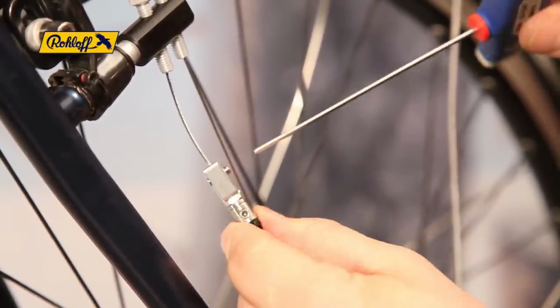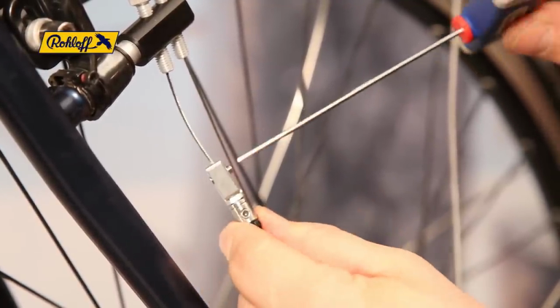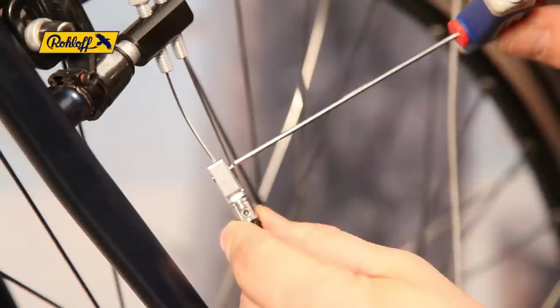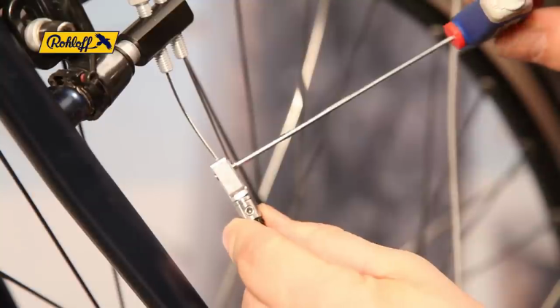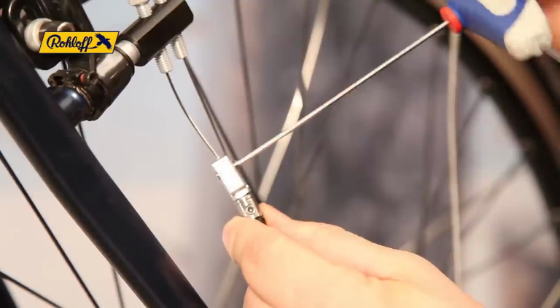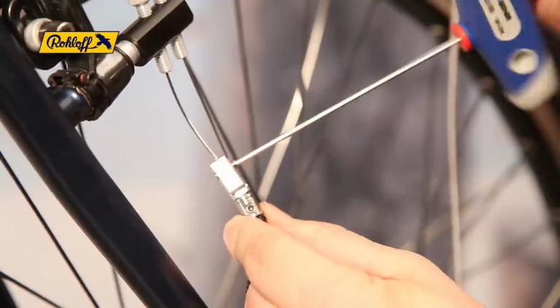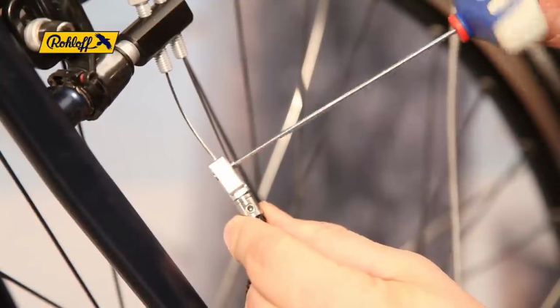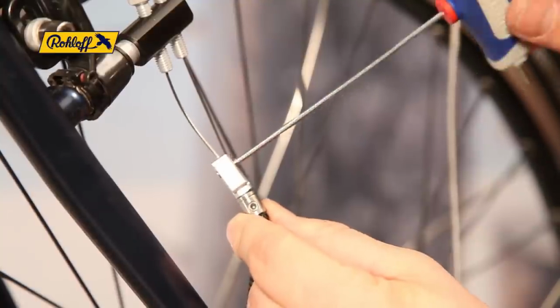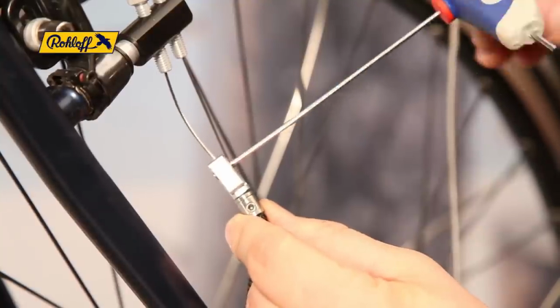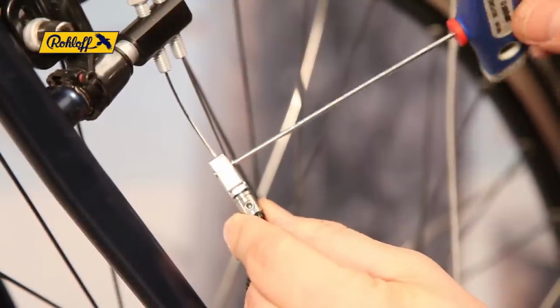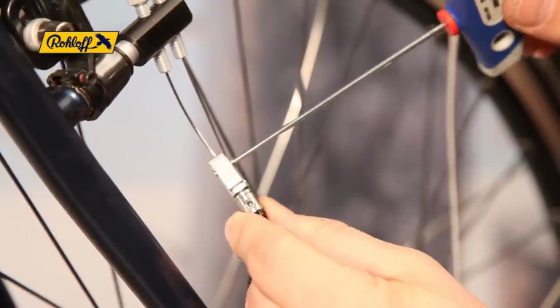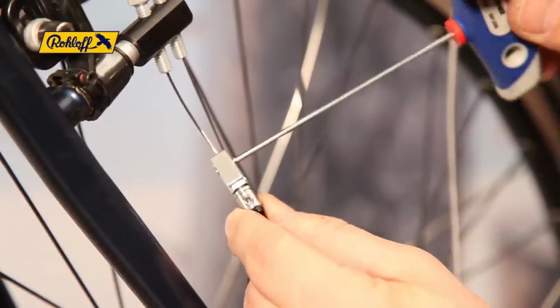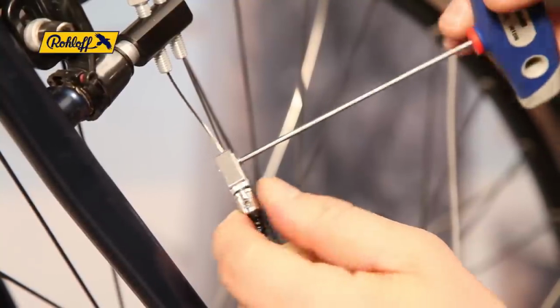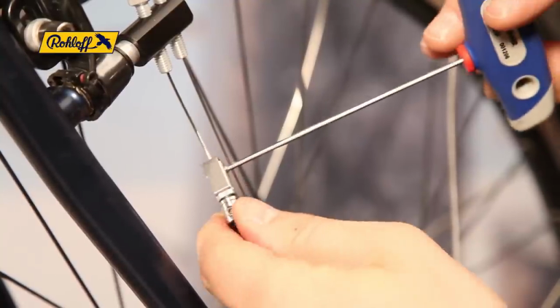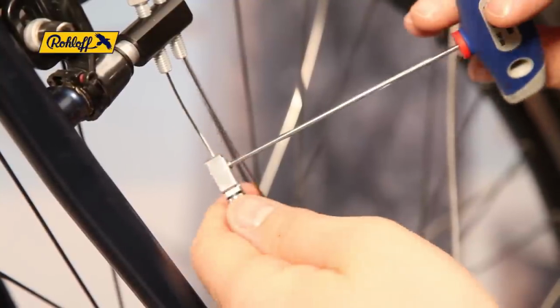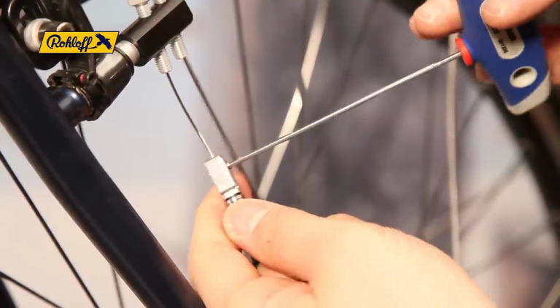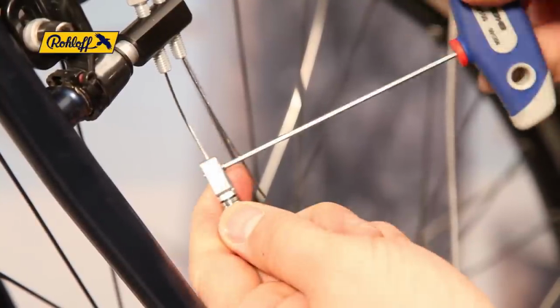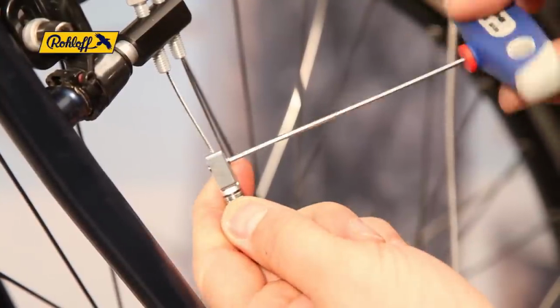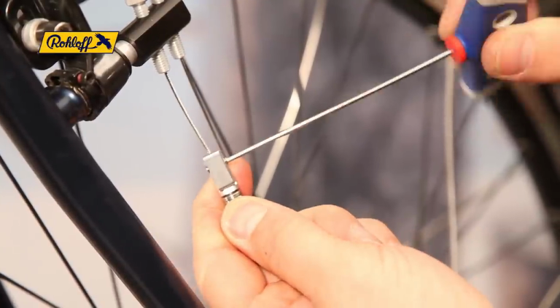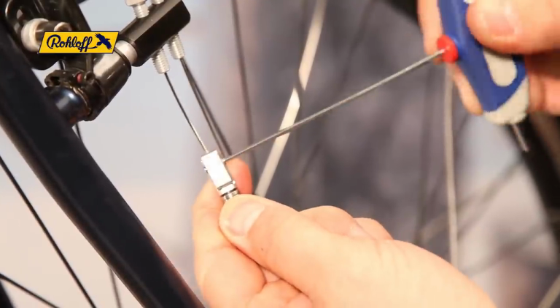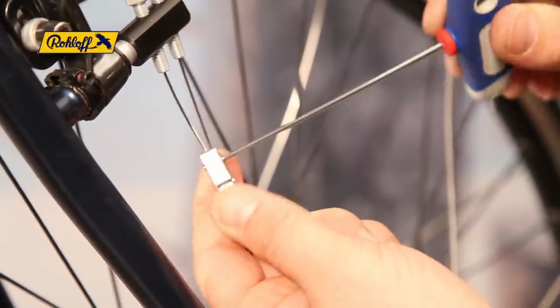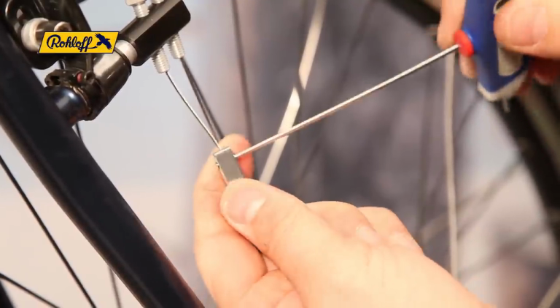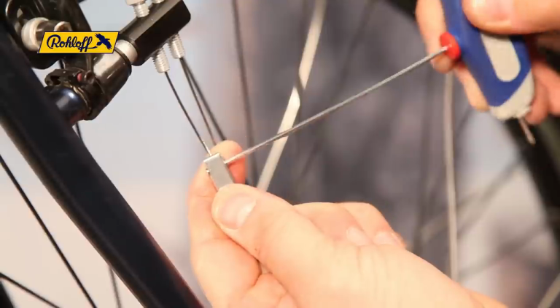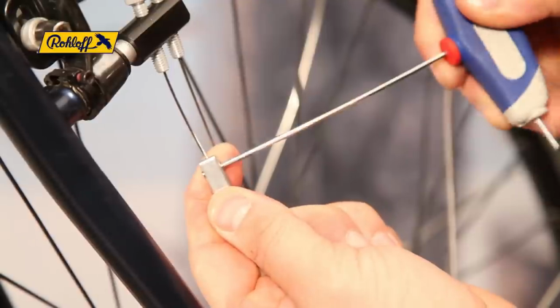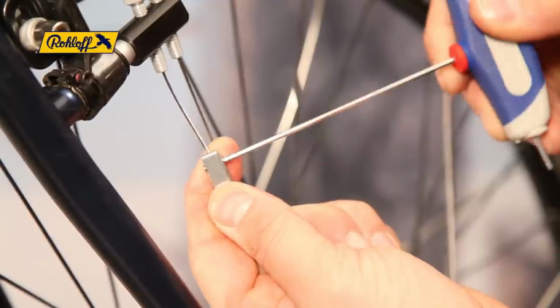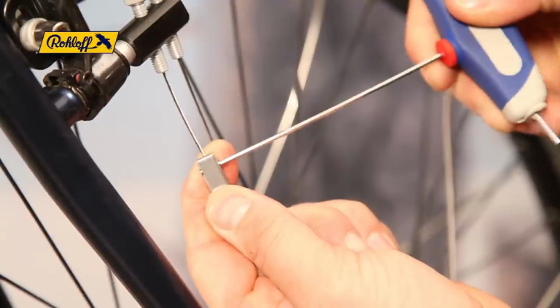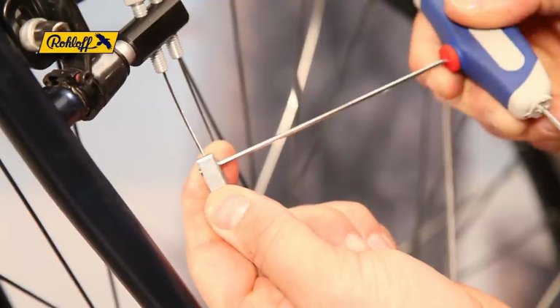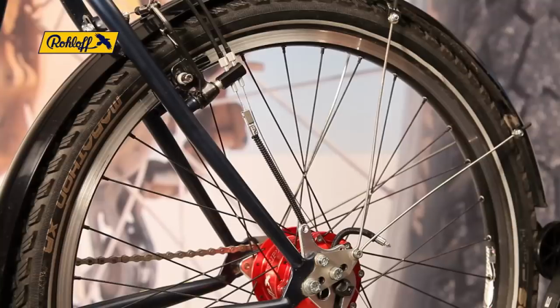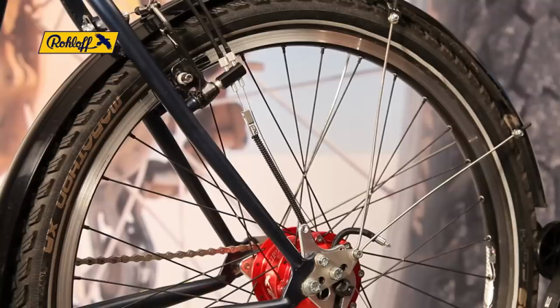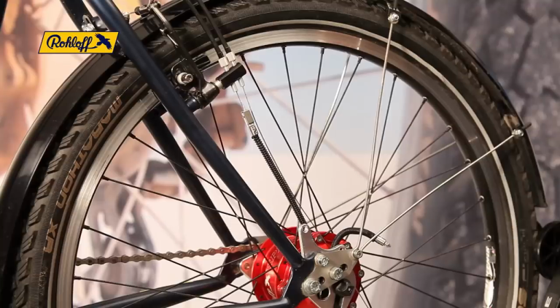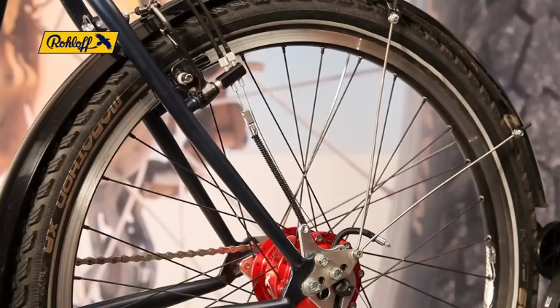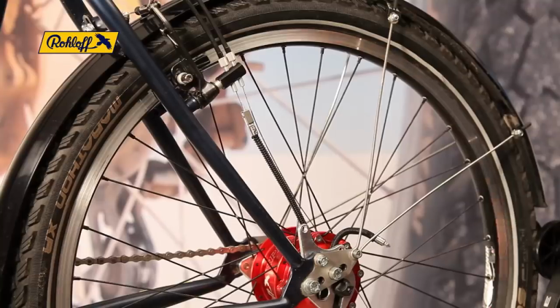Shifter cable number 1 is now complete. To continue the mounting of shifter cable number 14, the bayonet needs to be reopened.